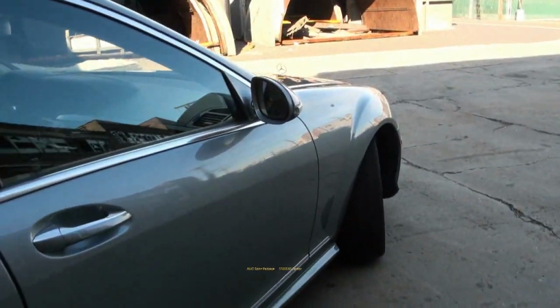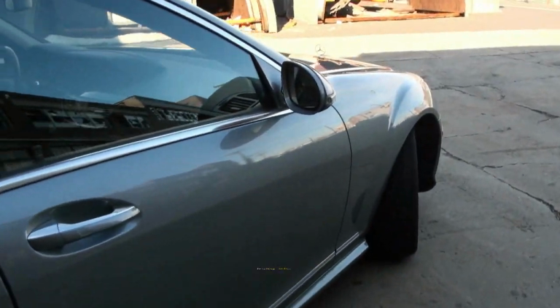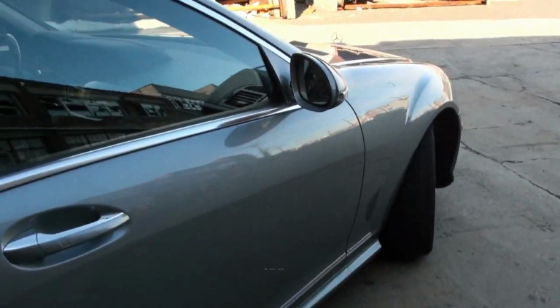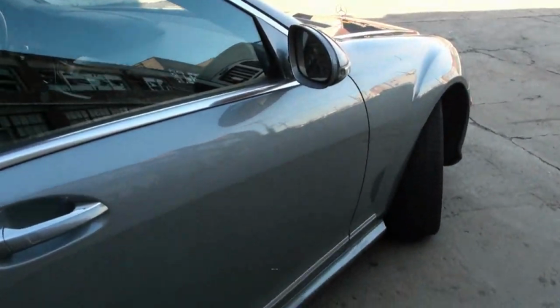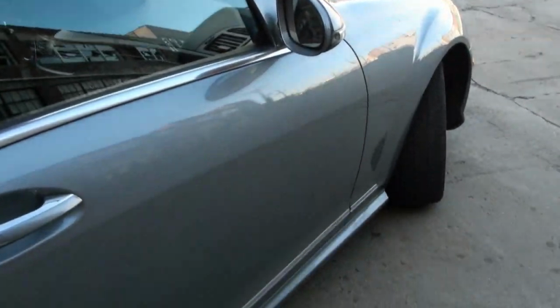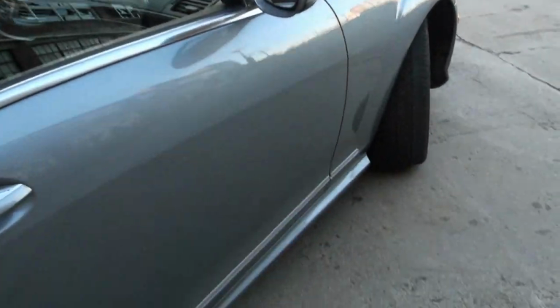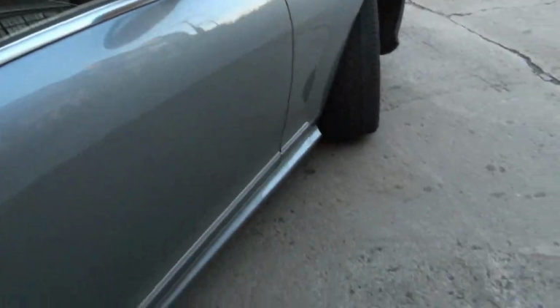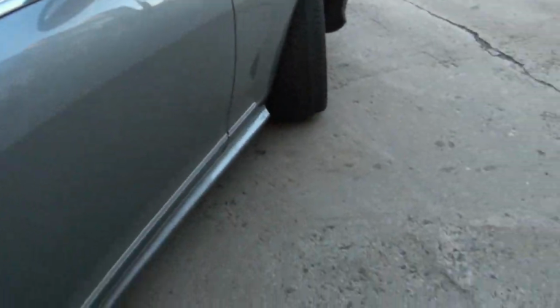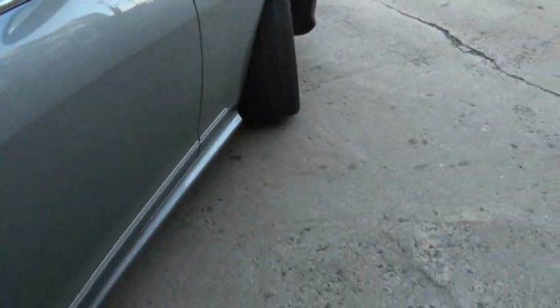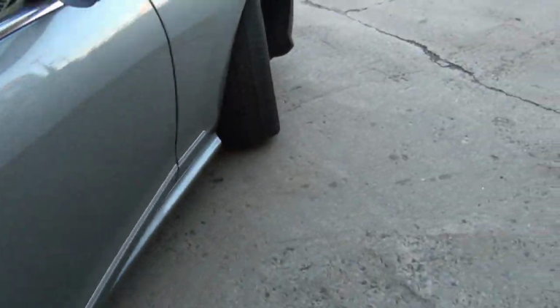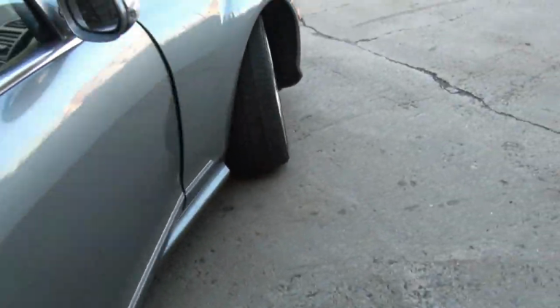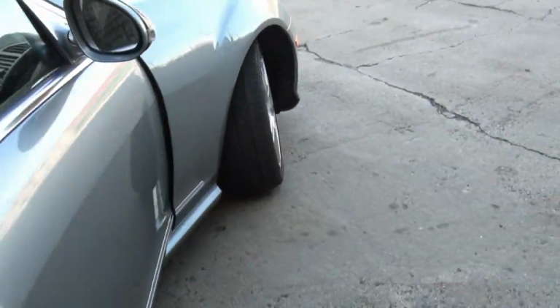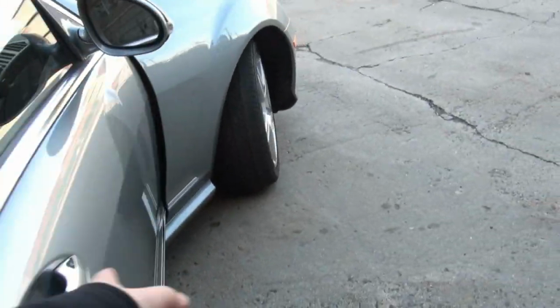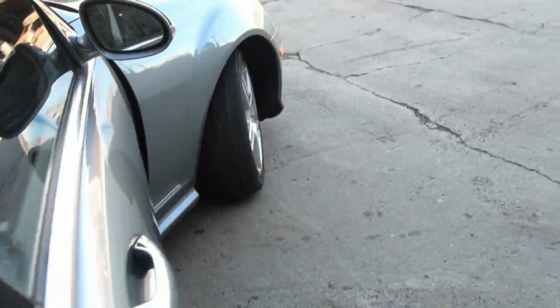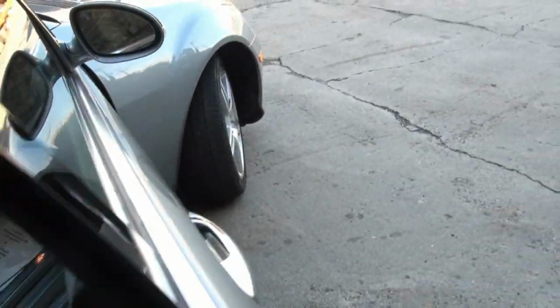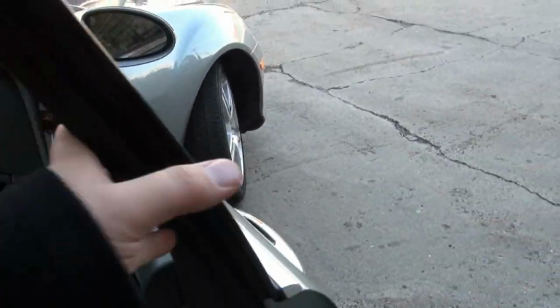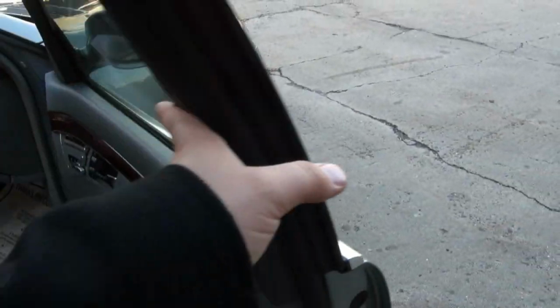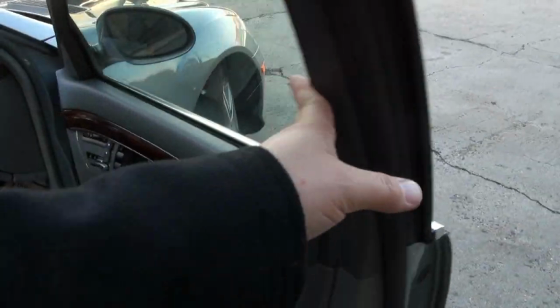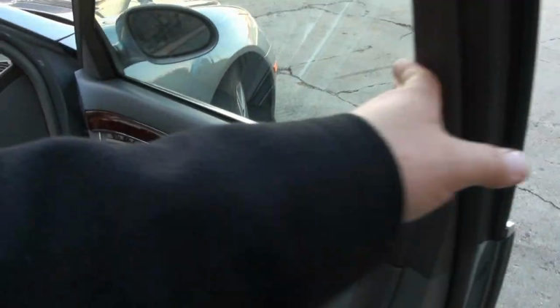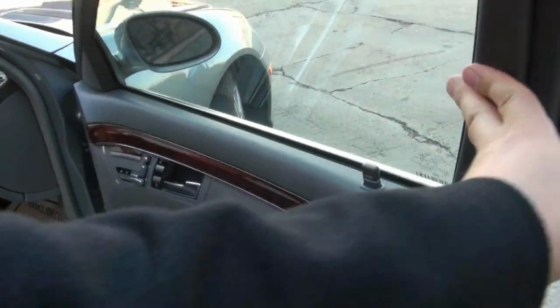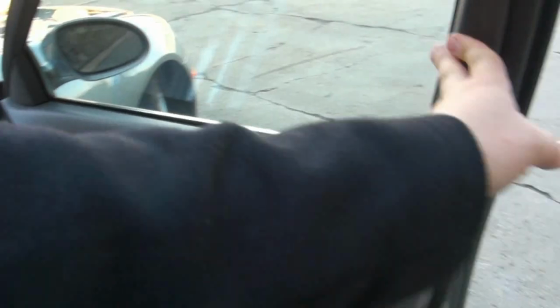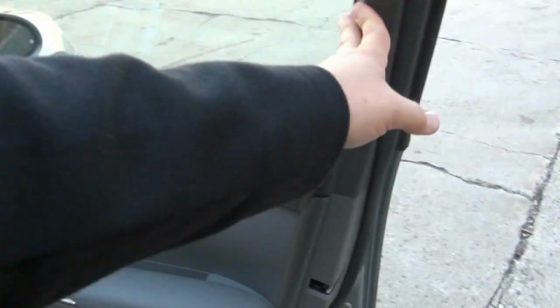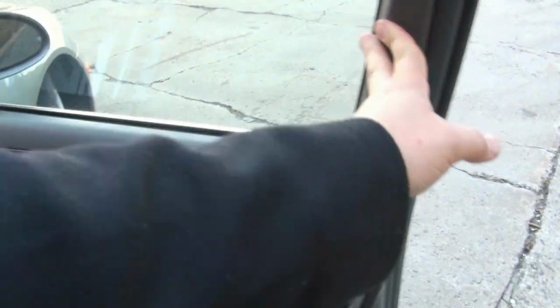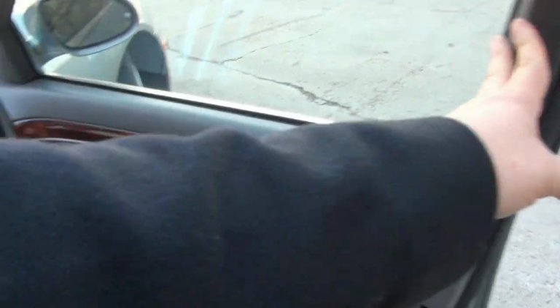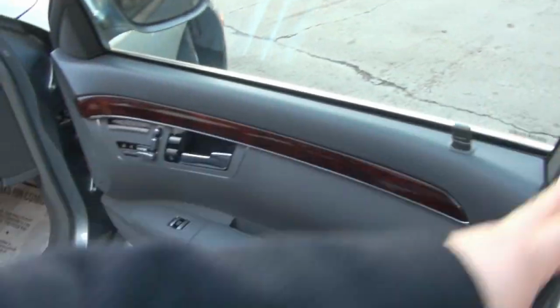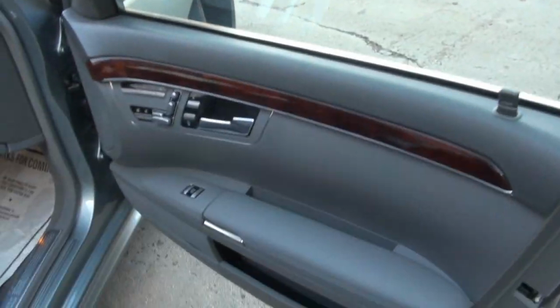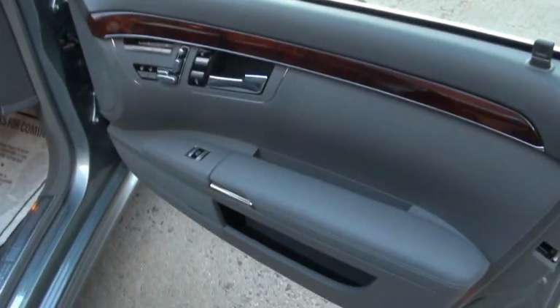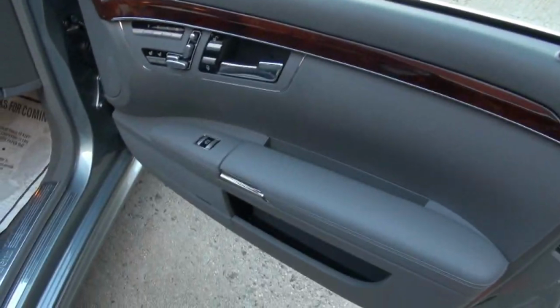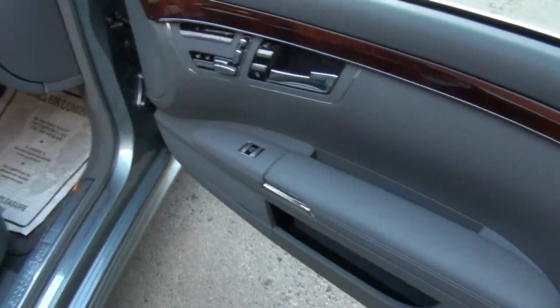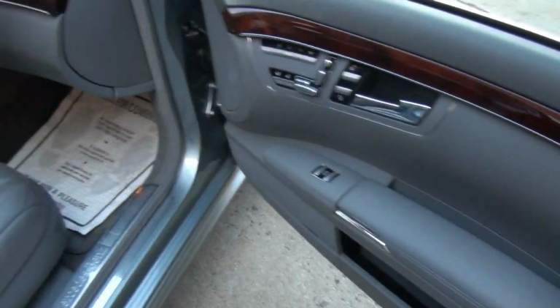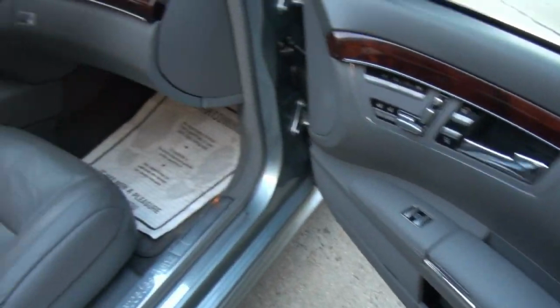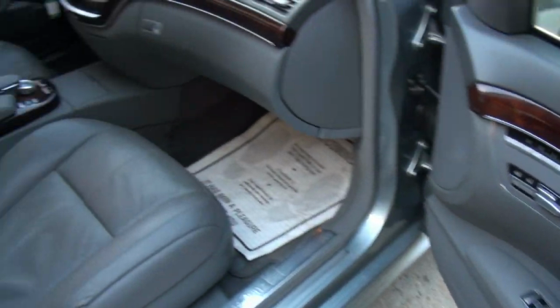It does have a keyless entry system, so as you walk up it opens the vehicle.